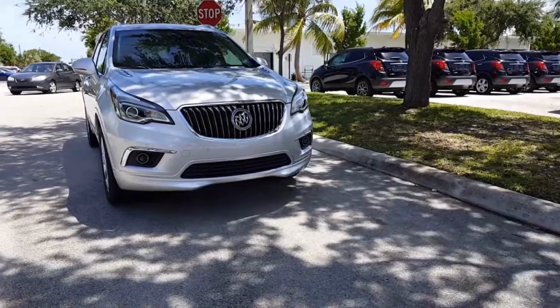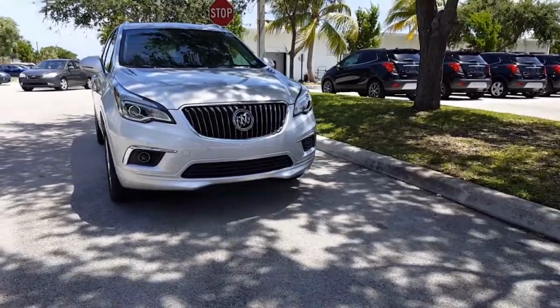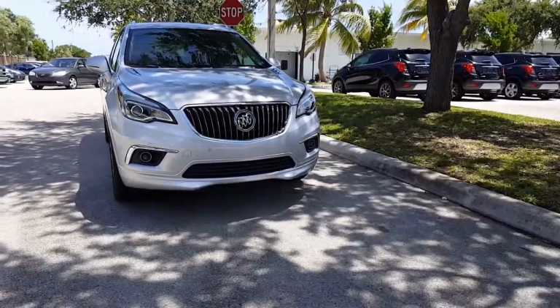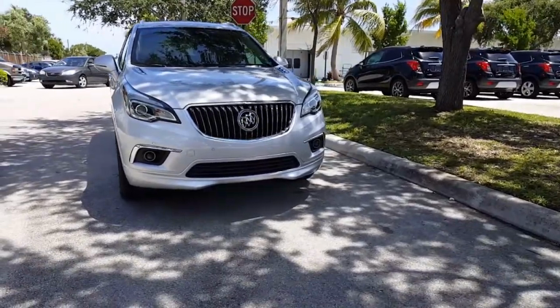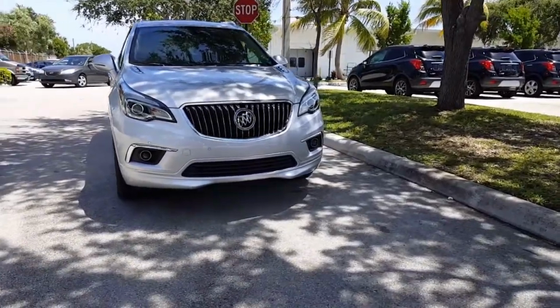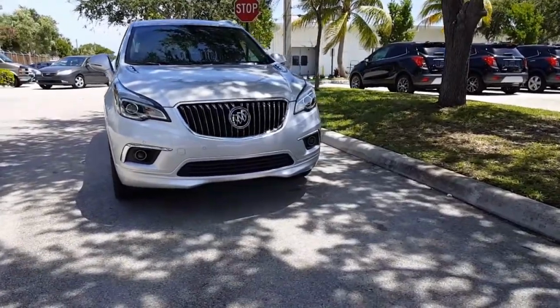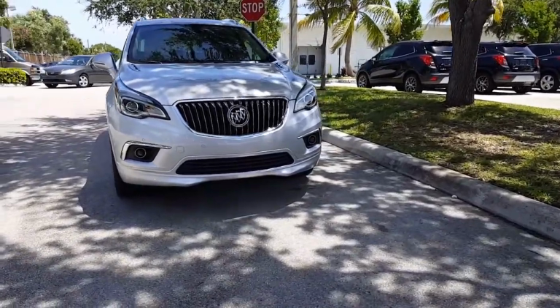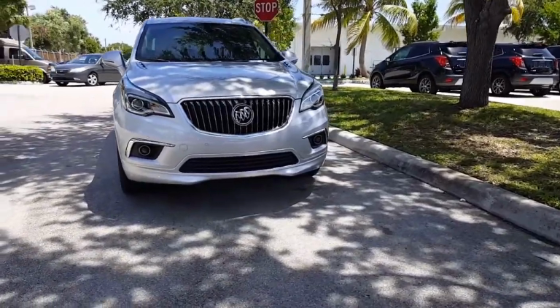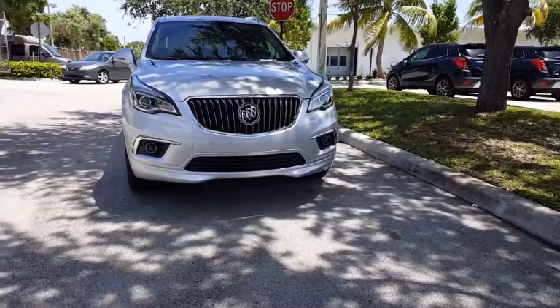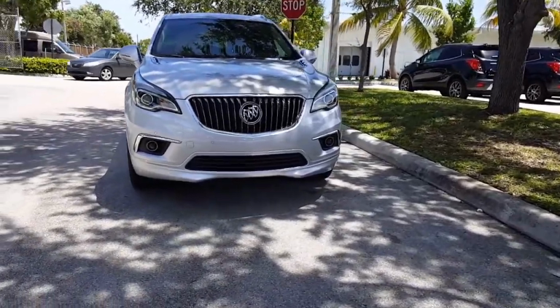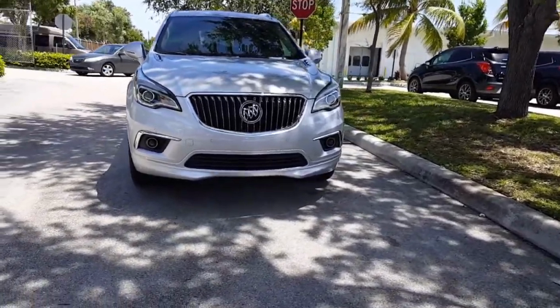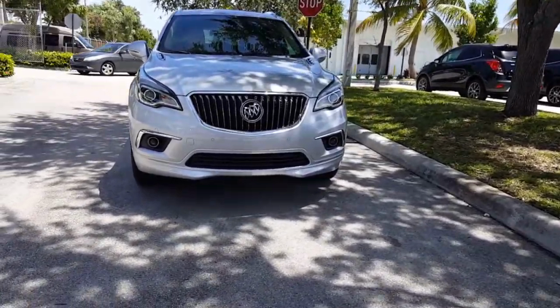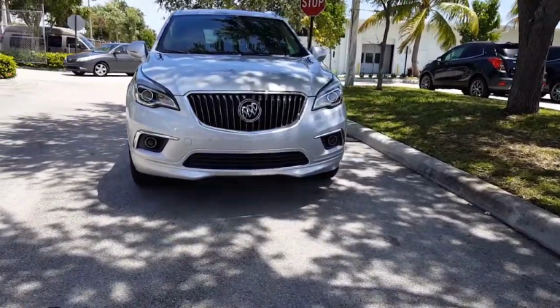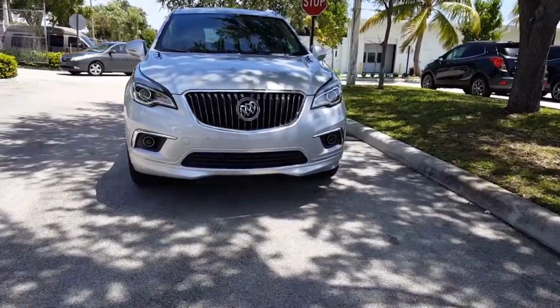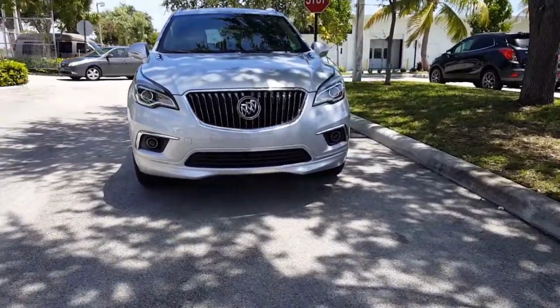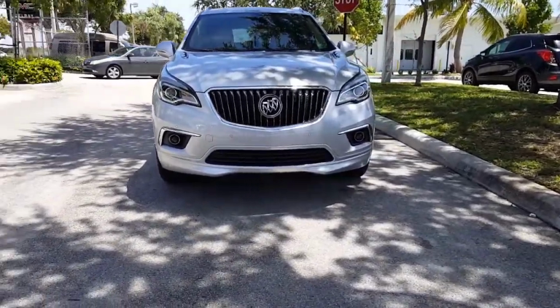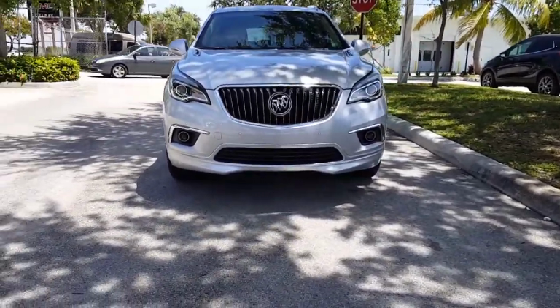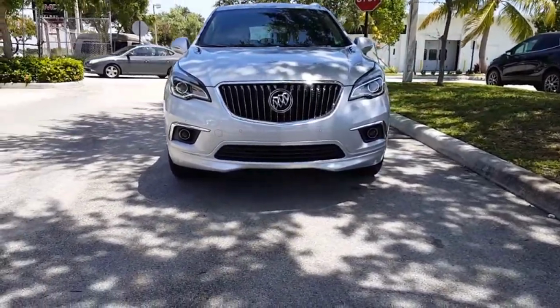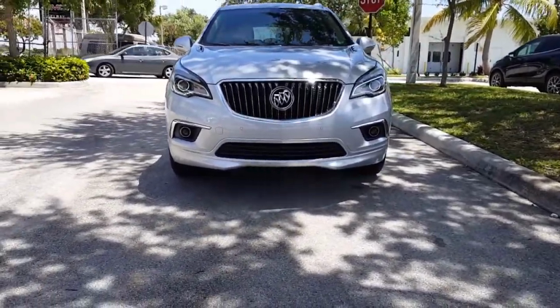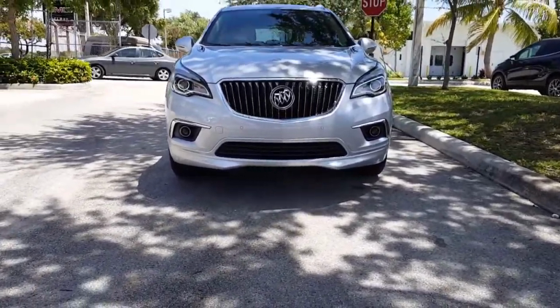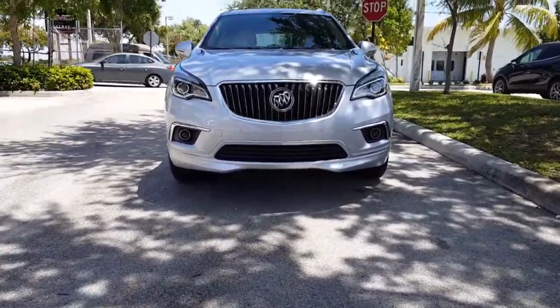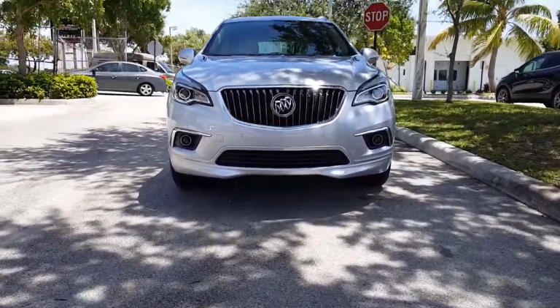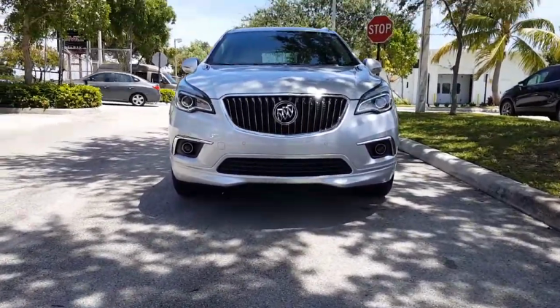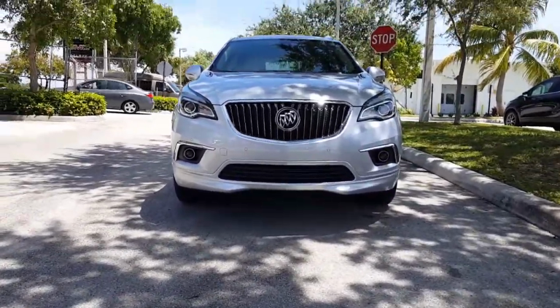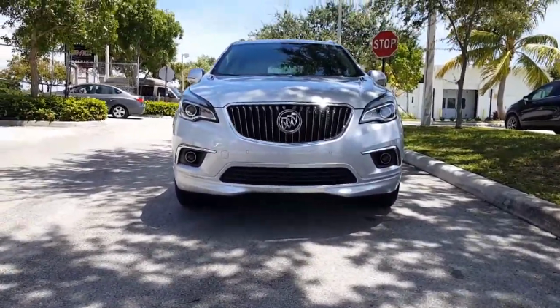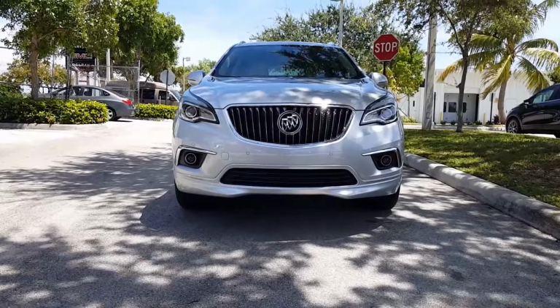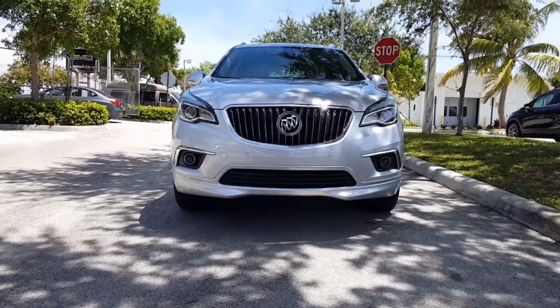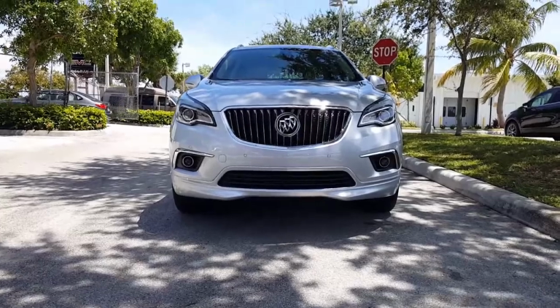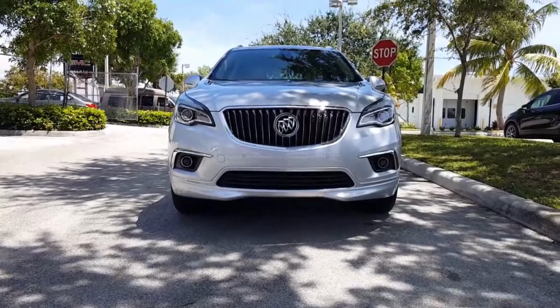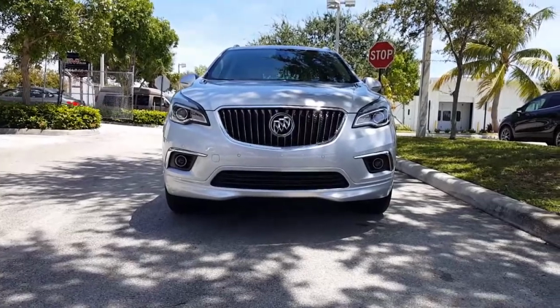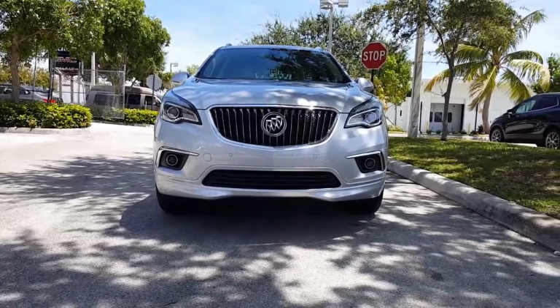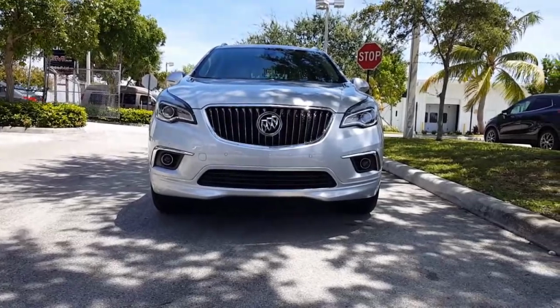It also comes with 19-inch wheels, has front projector halogen headlamps, and LED daytime running lights.